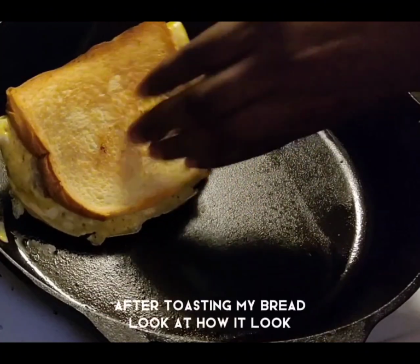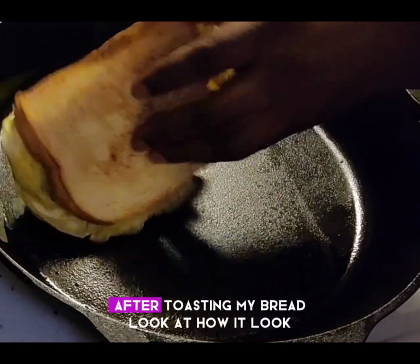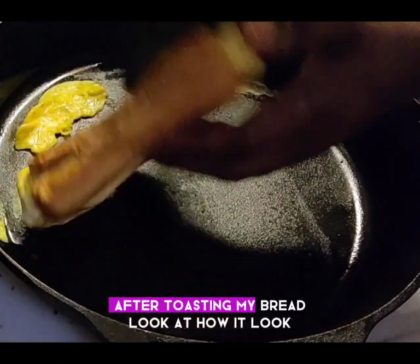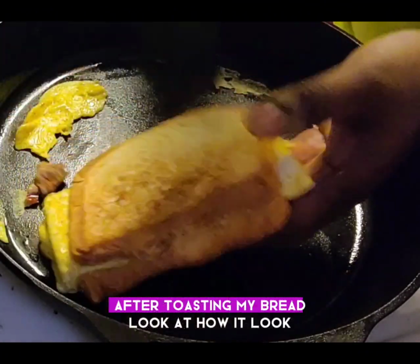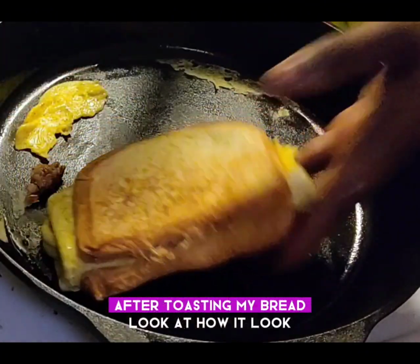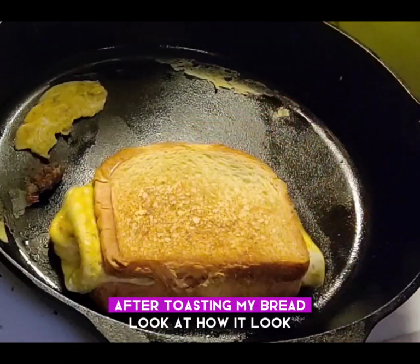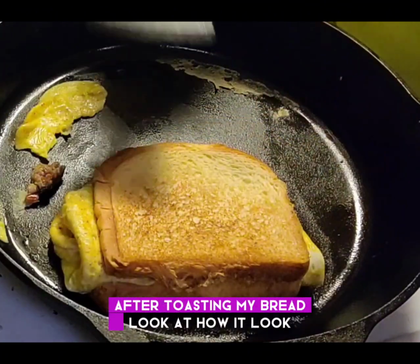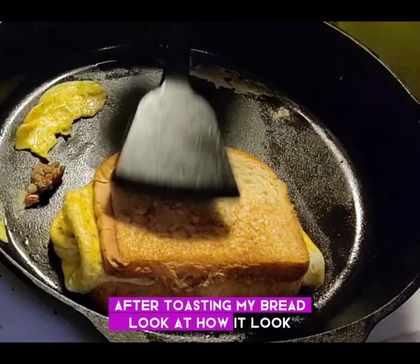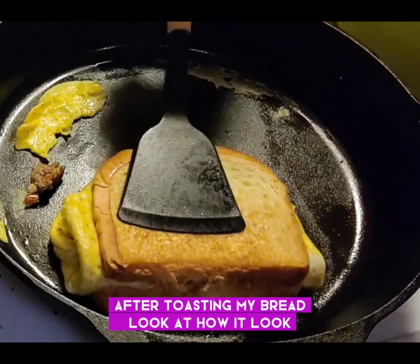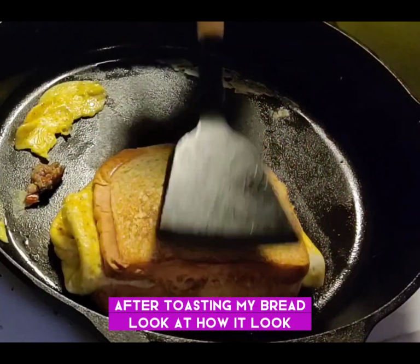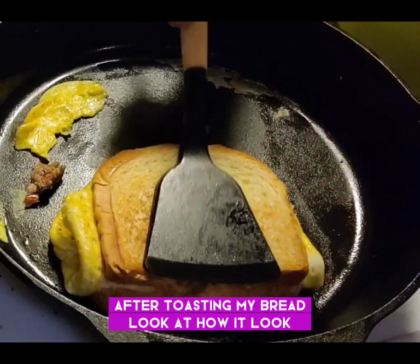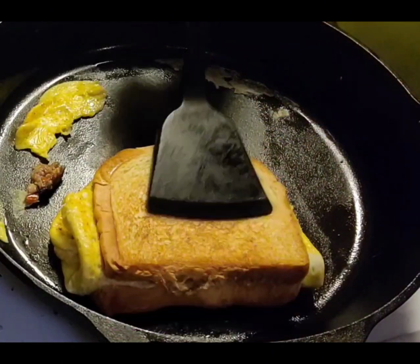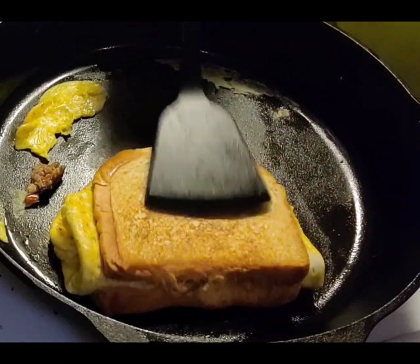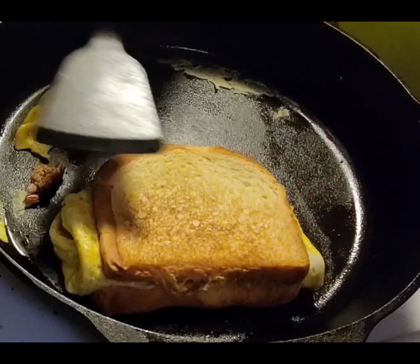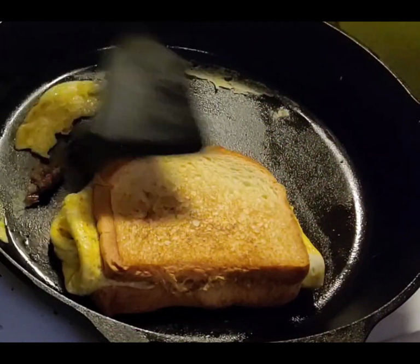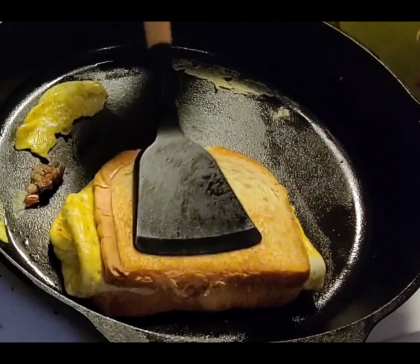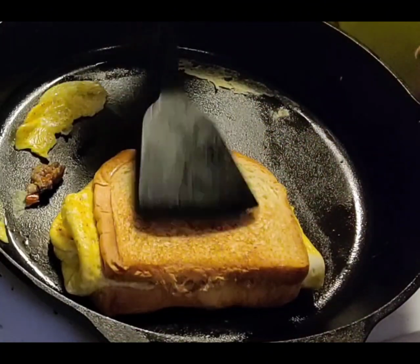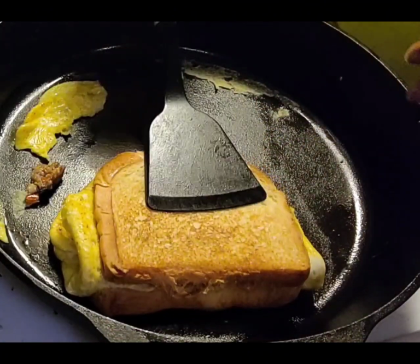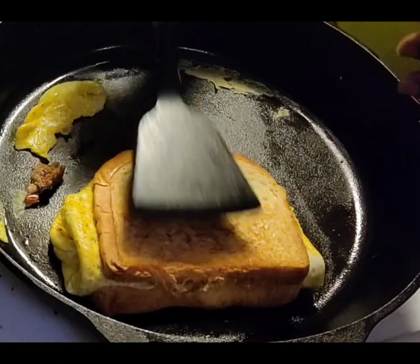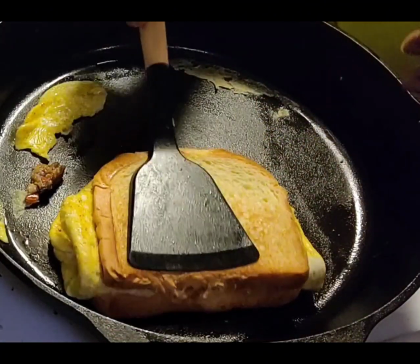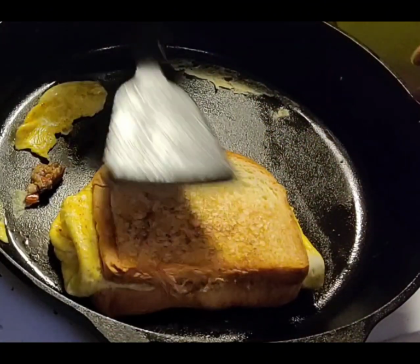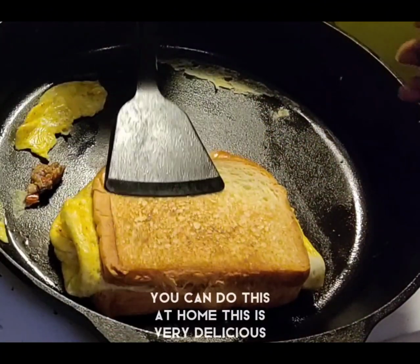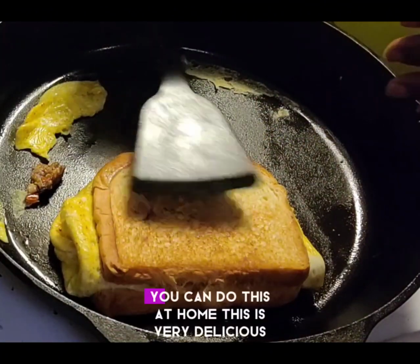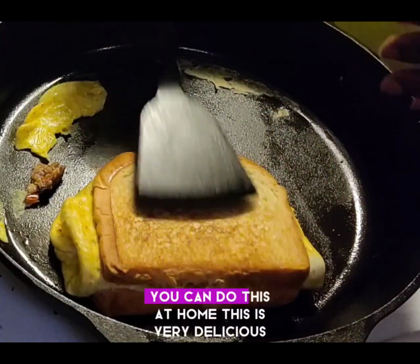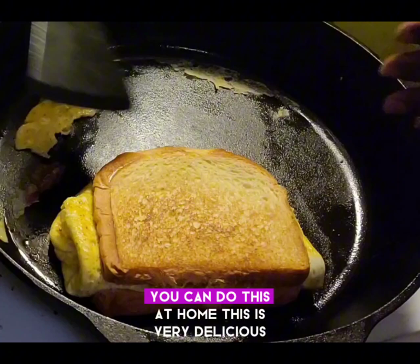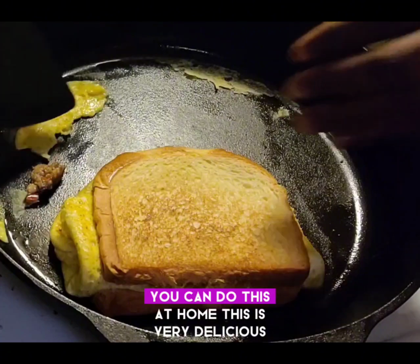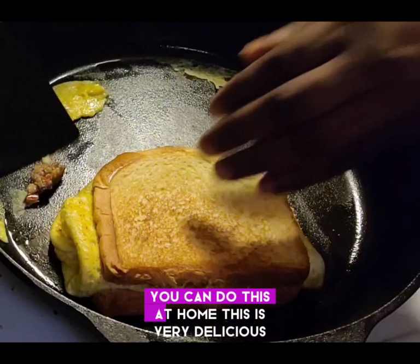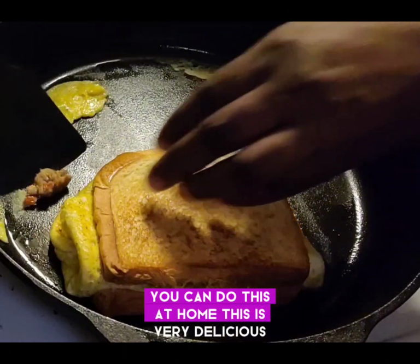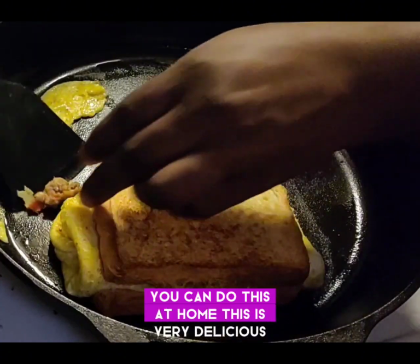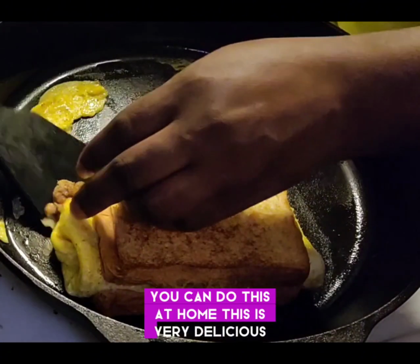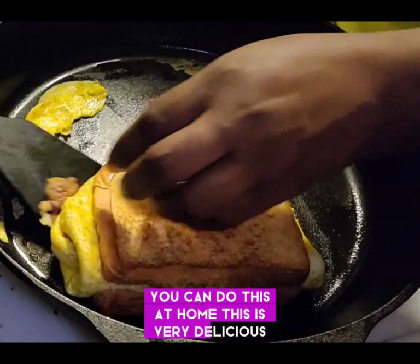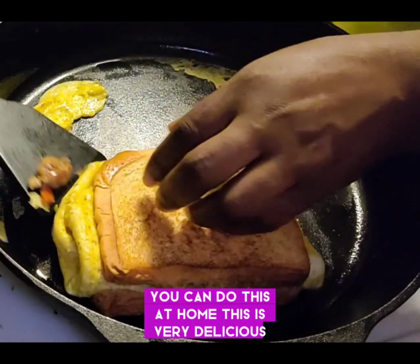After toasting my bread, look at how it looks! You can do this at home — this is very delicious.